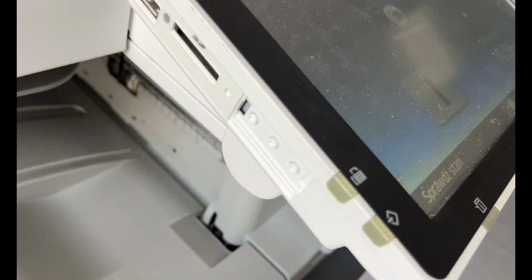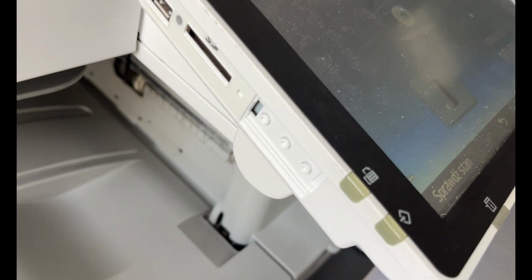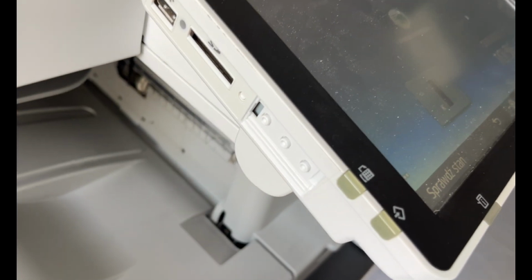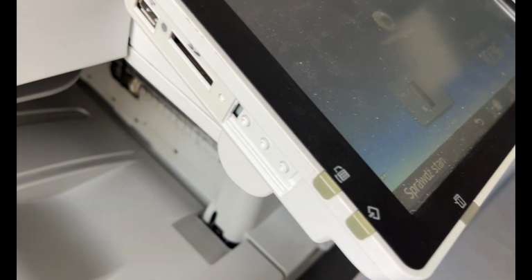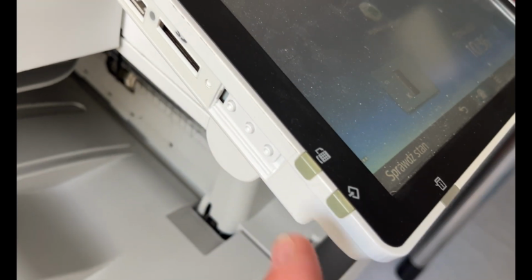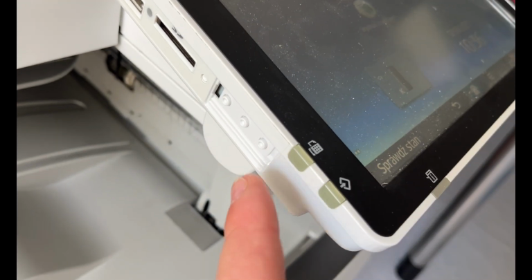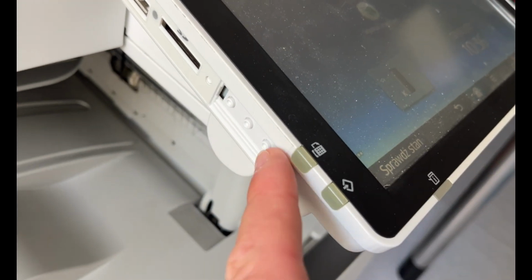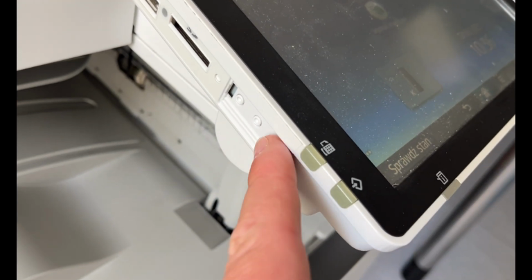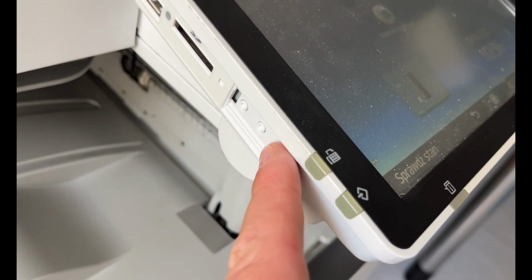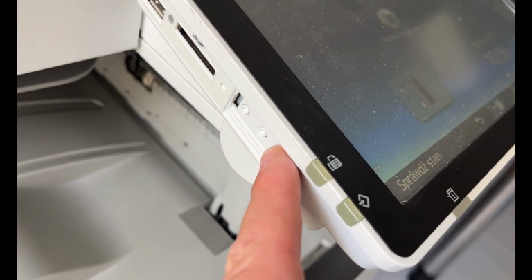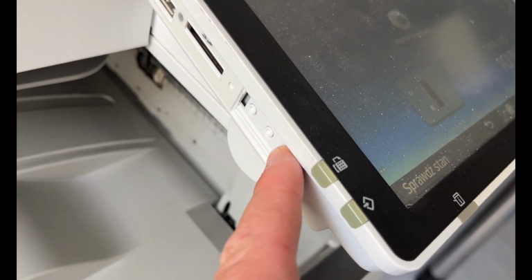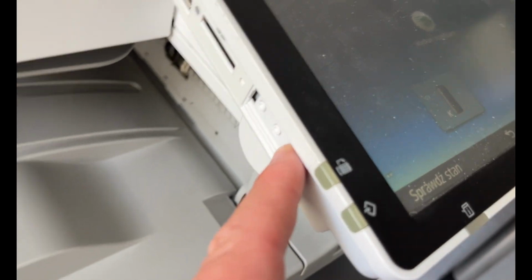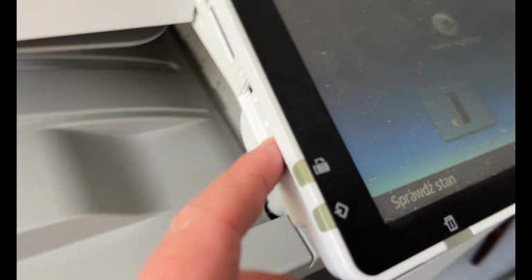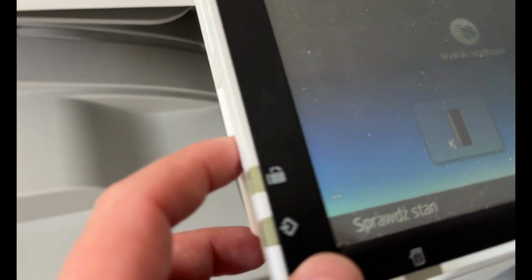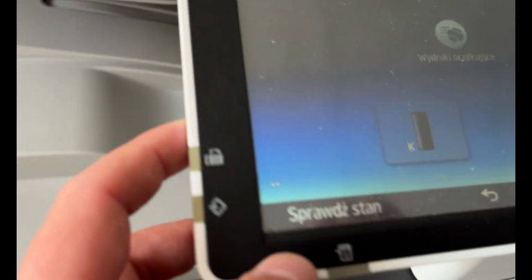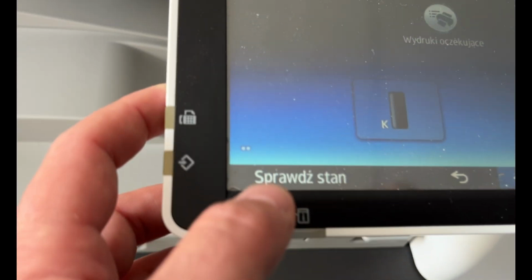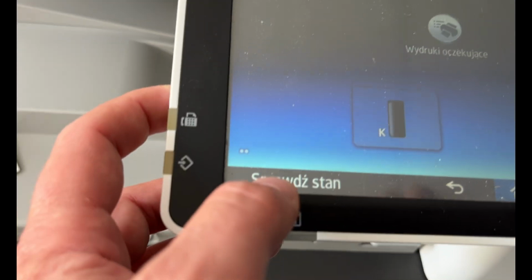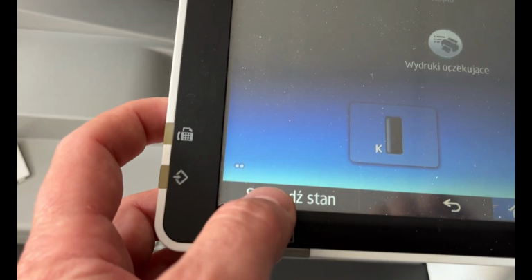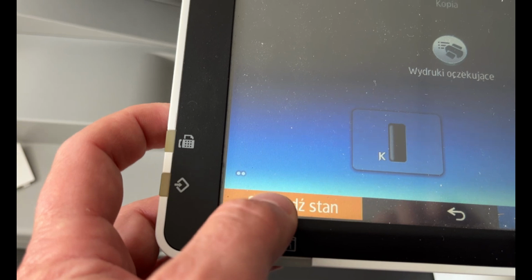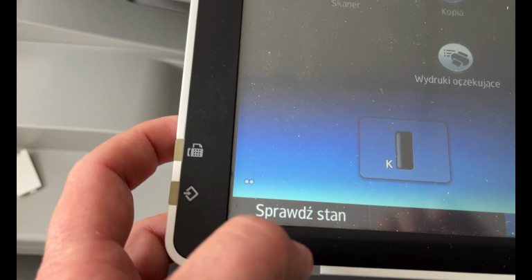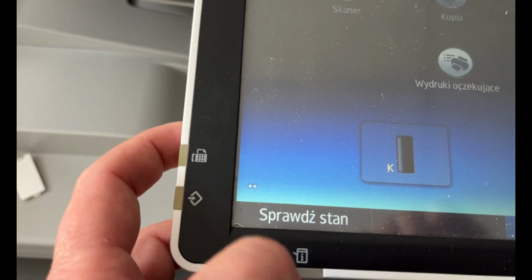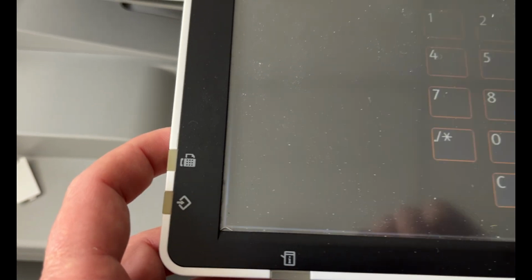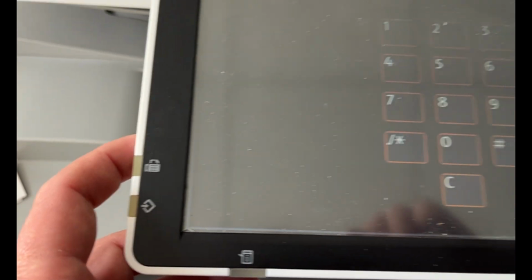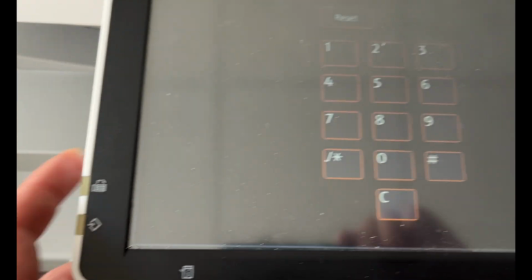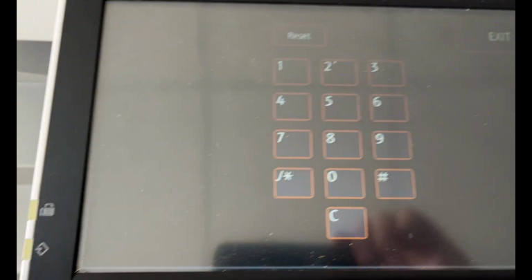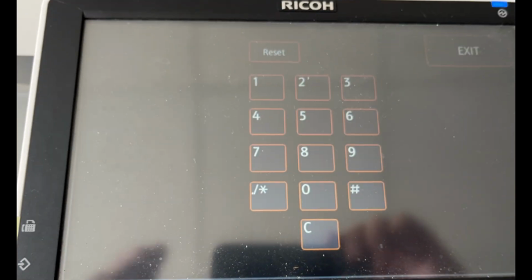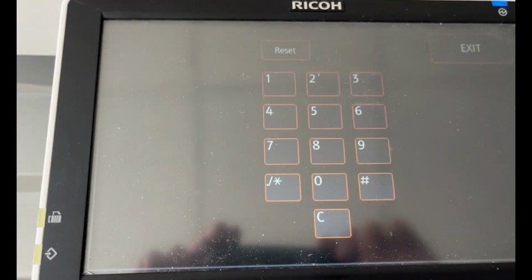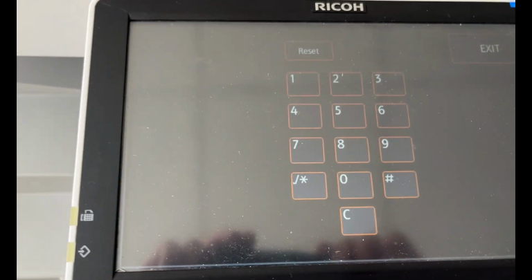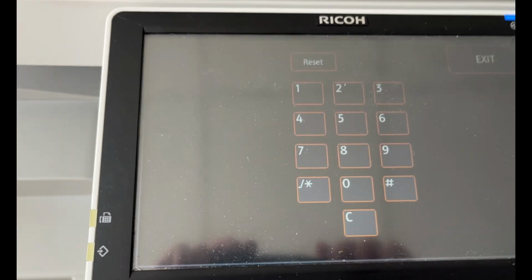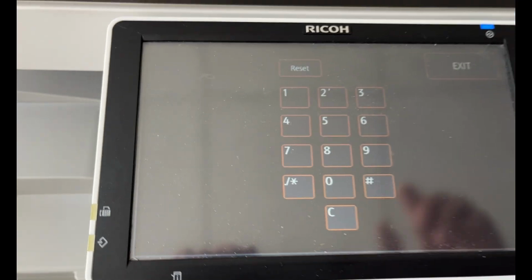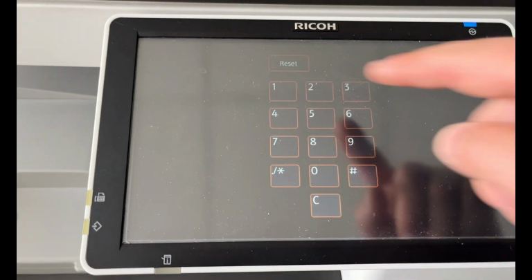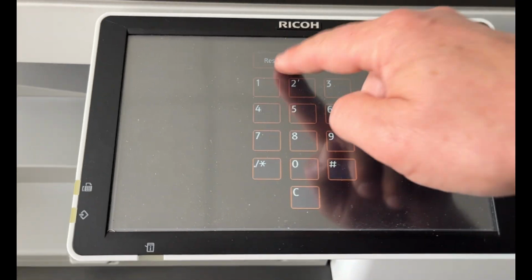So once you've completed the servicing, navigate here and clear the counters.